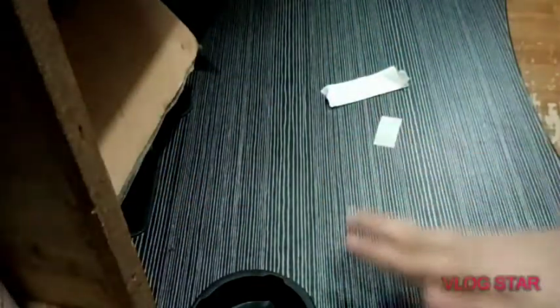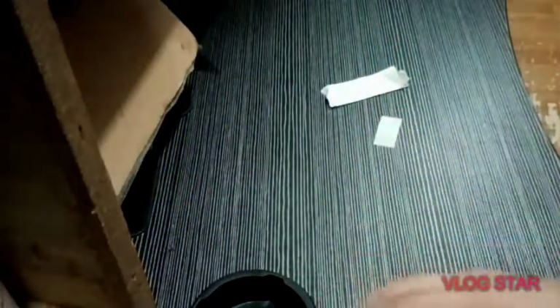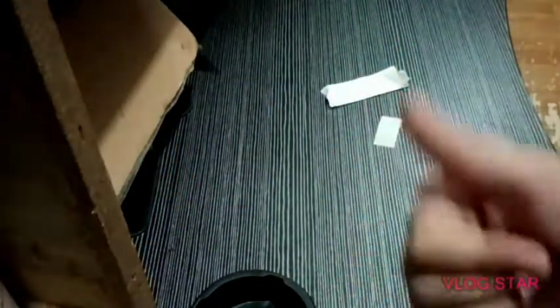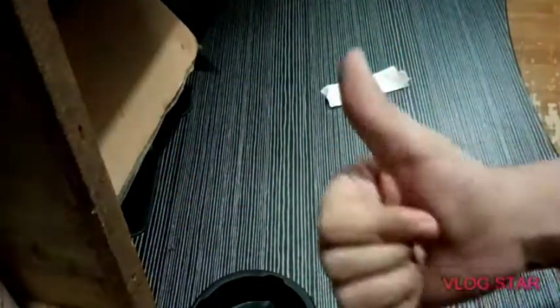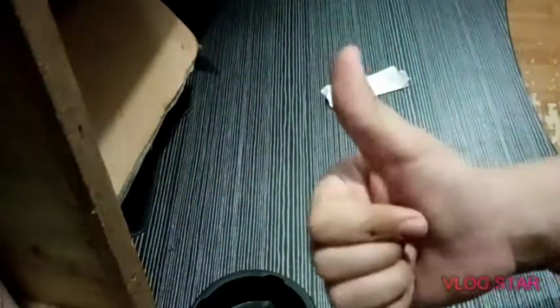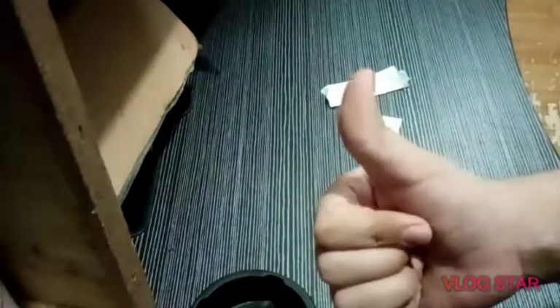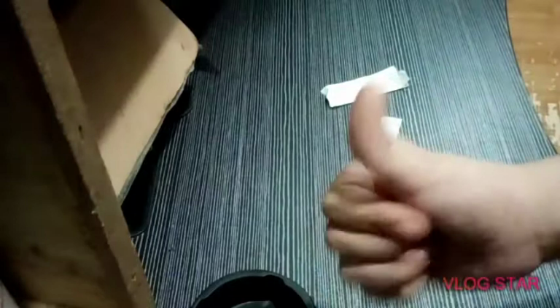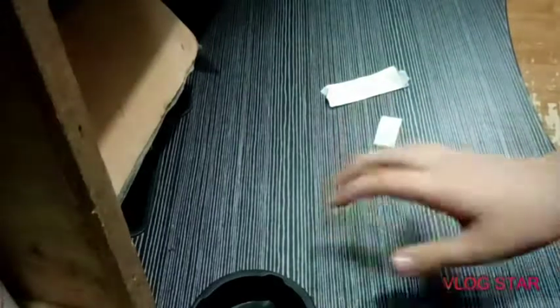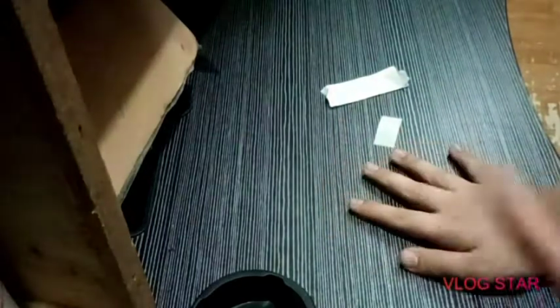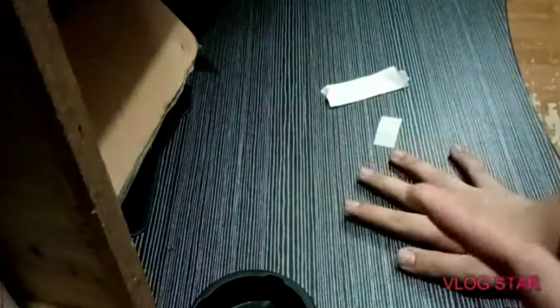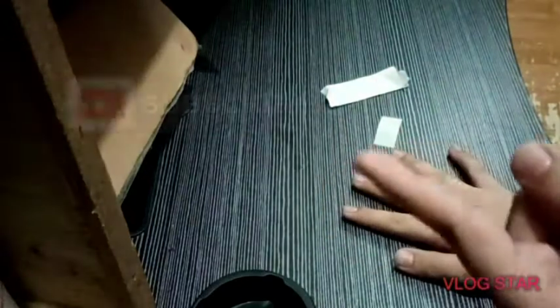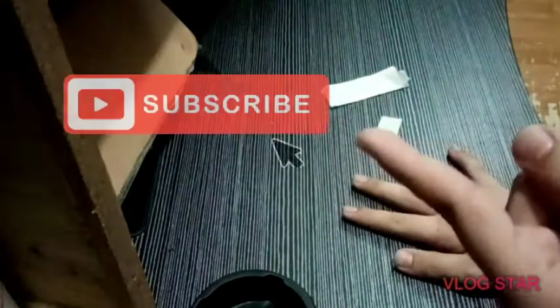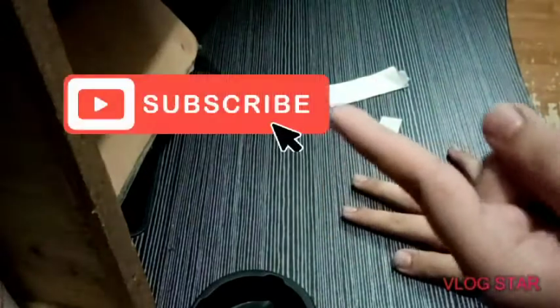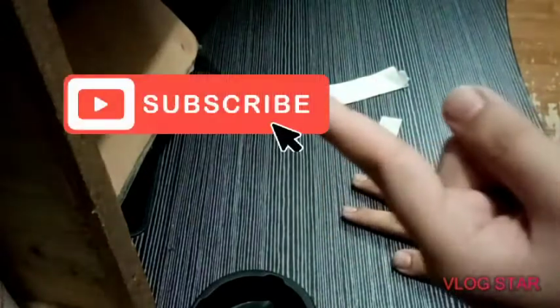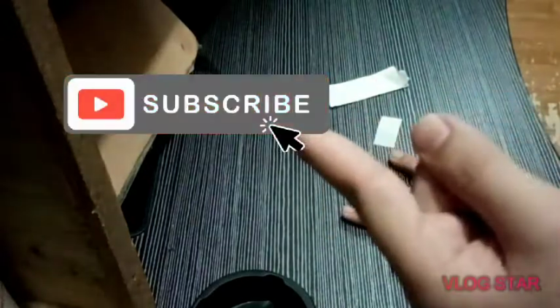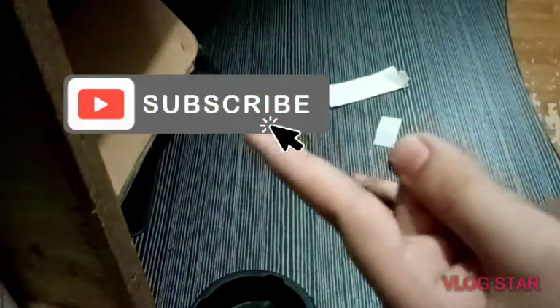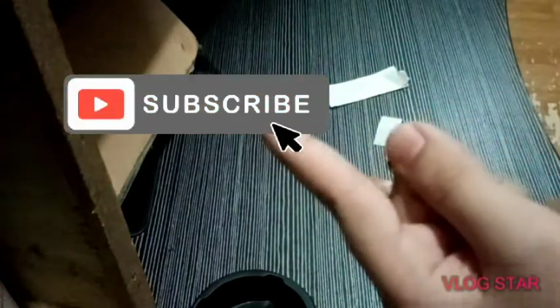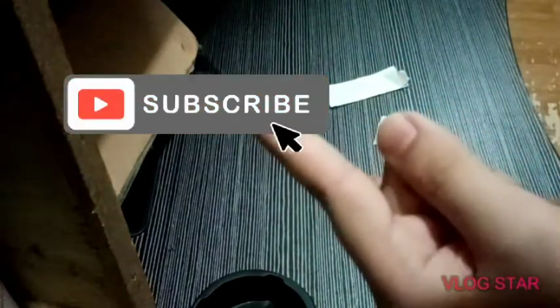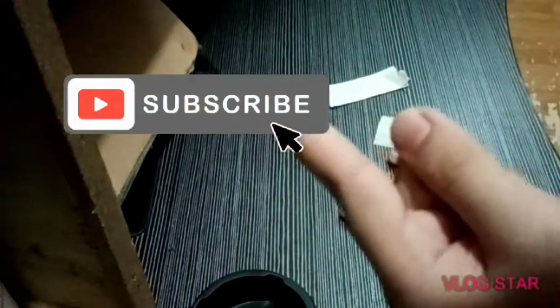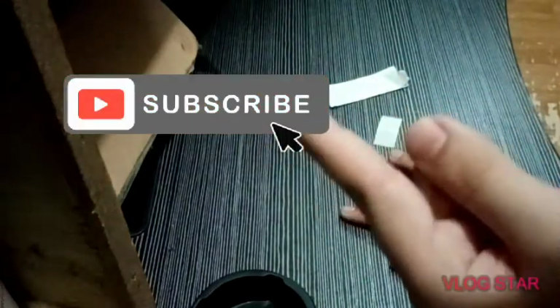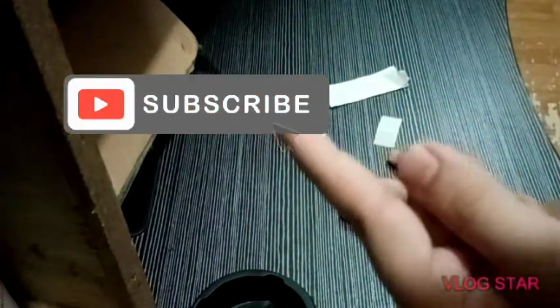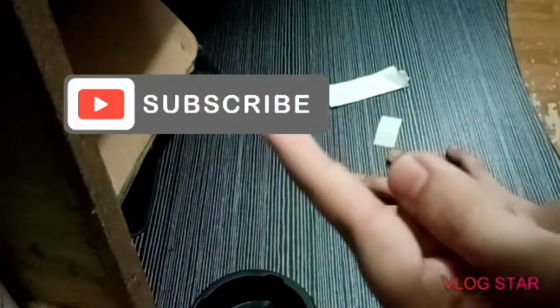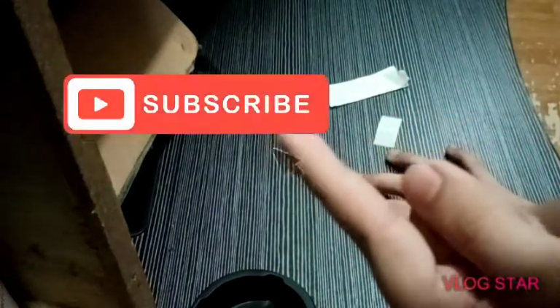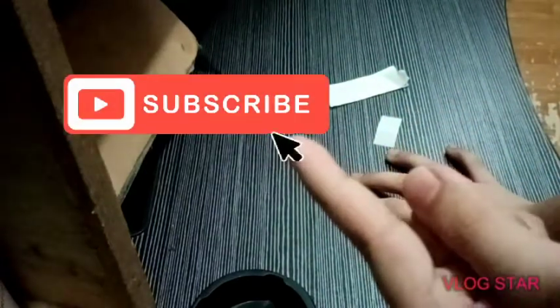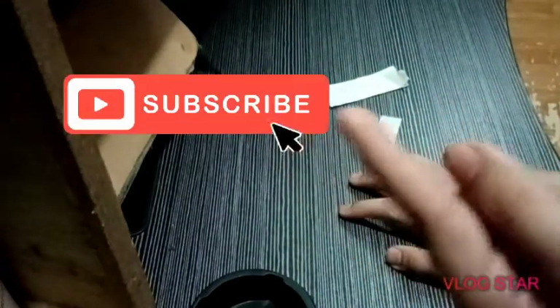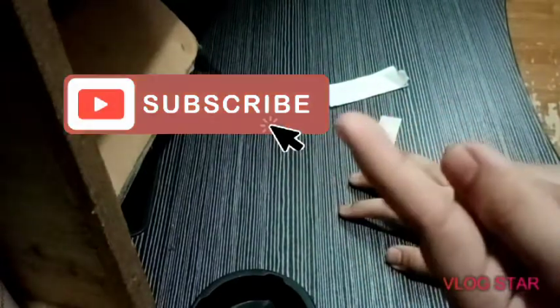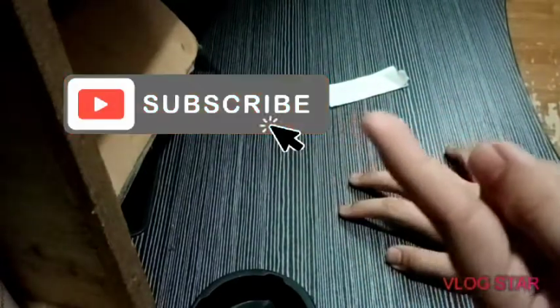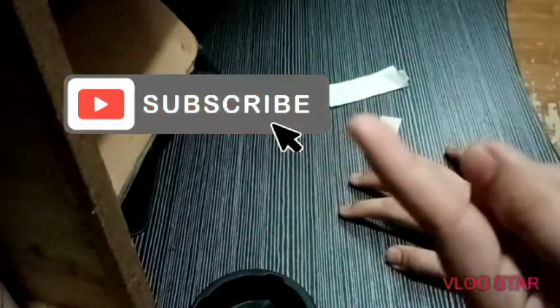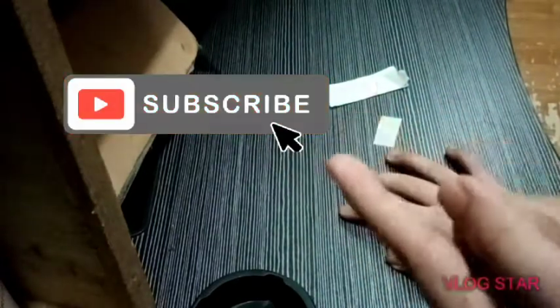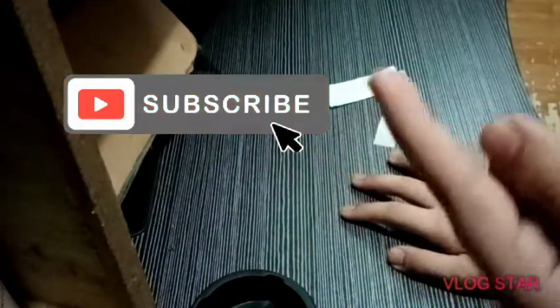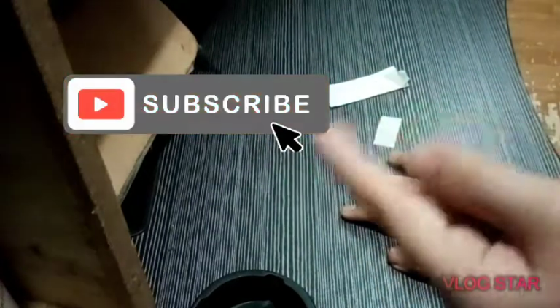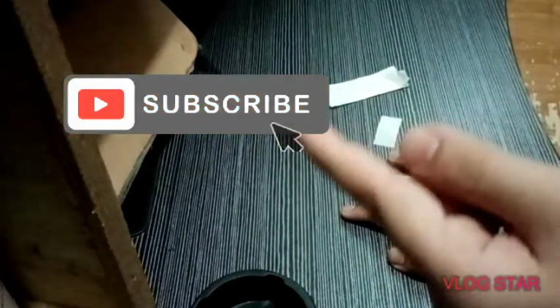Please press the subscribe button and see you next time. Bye!